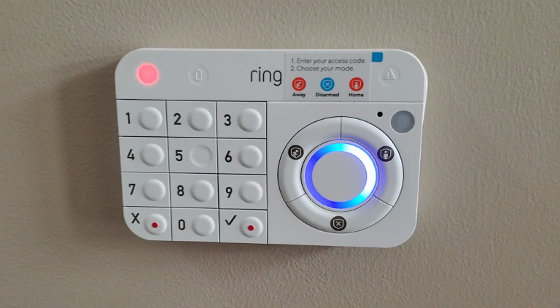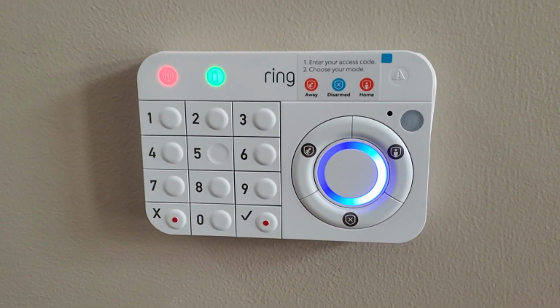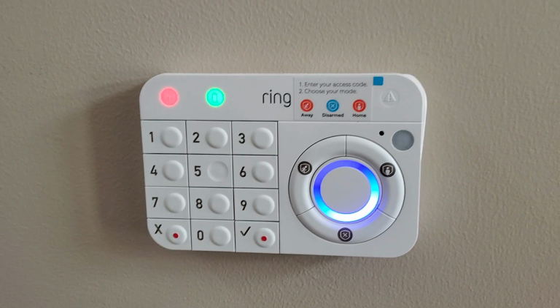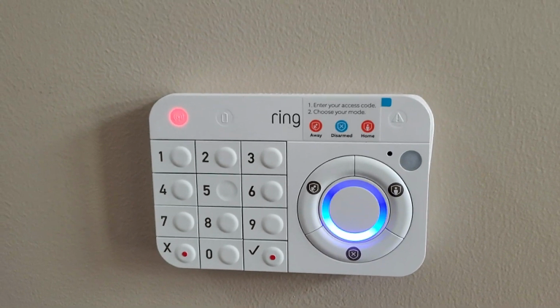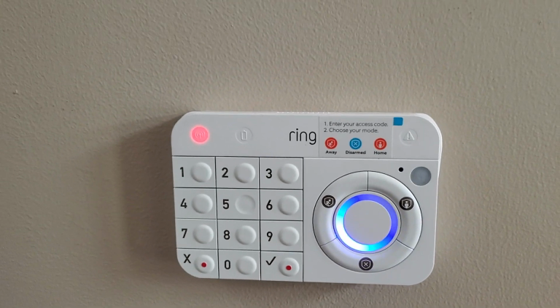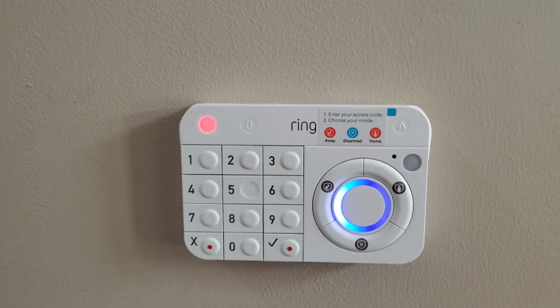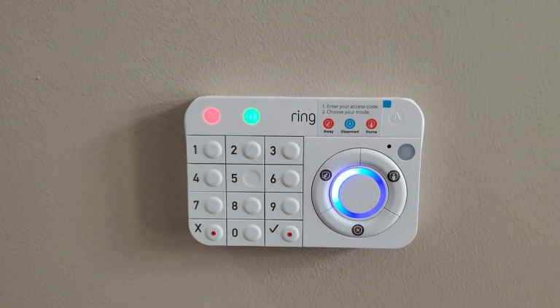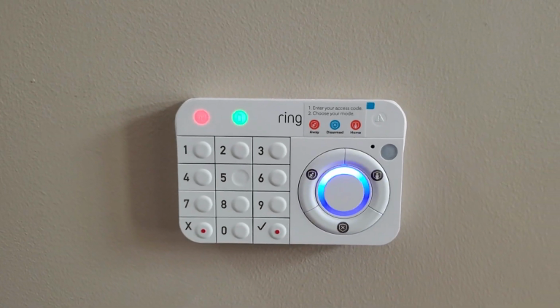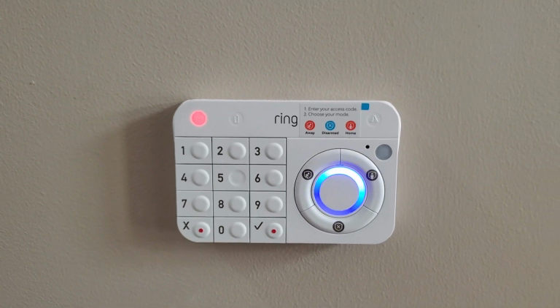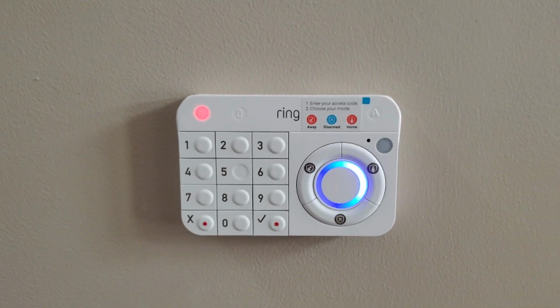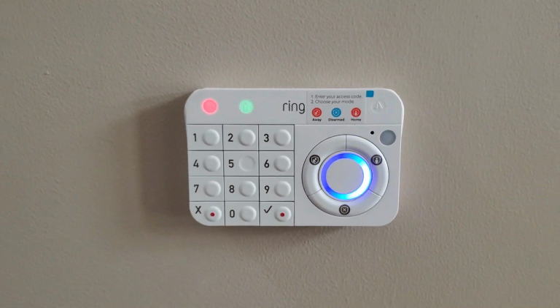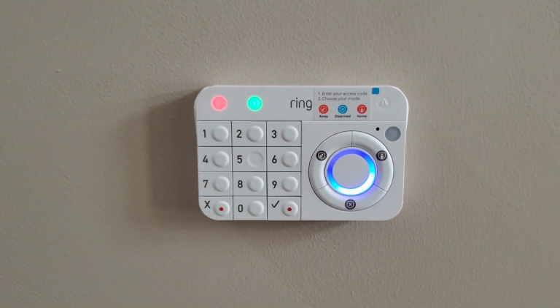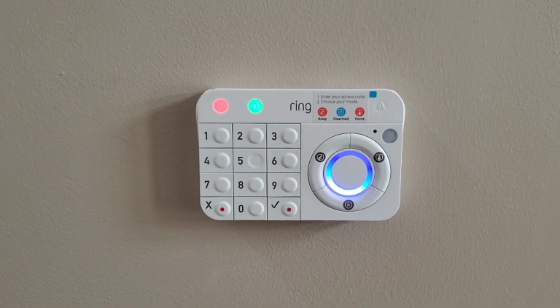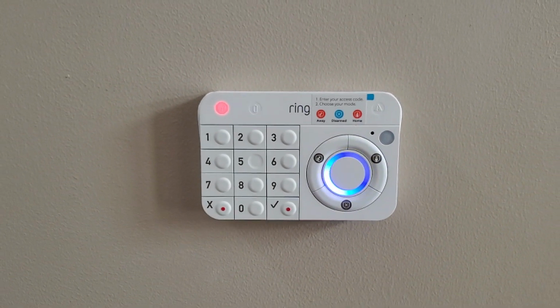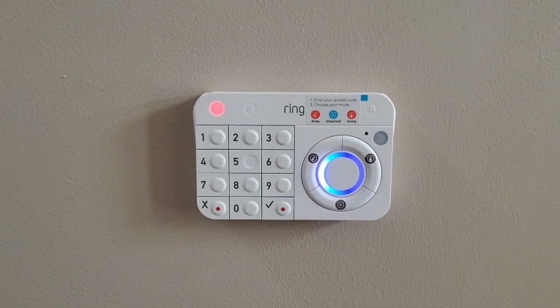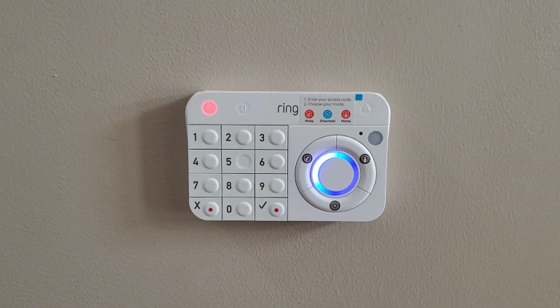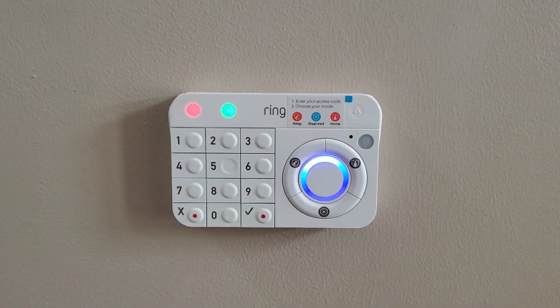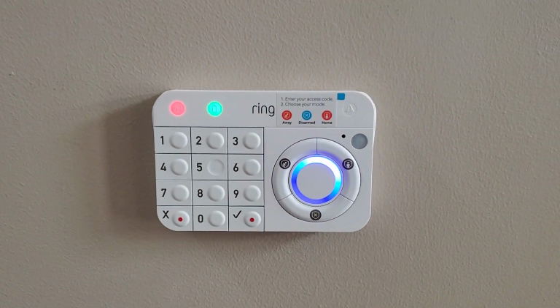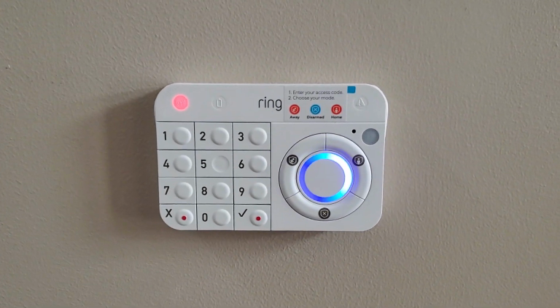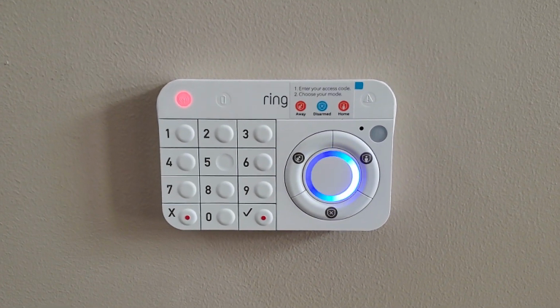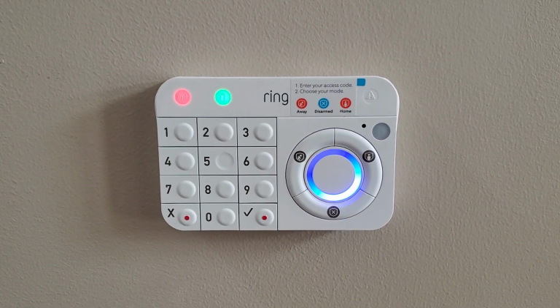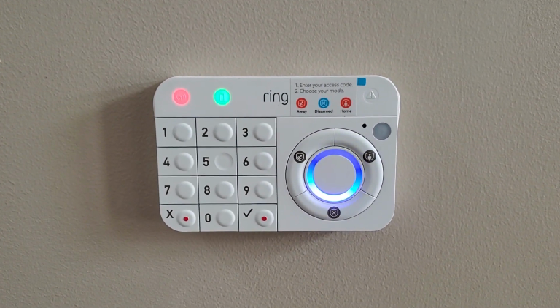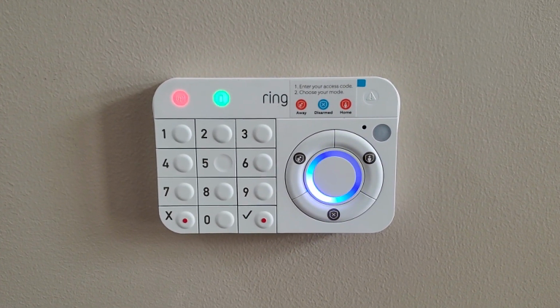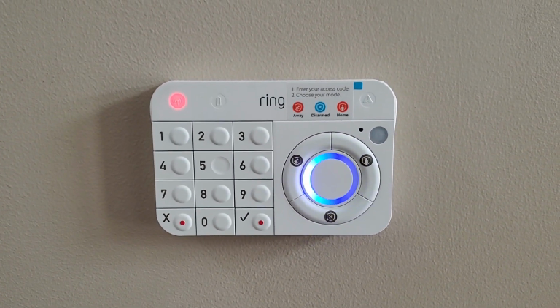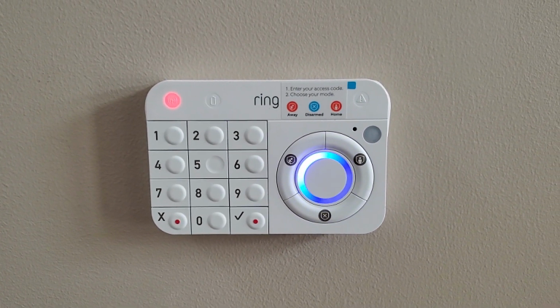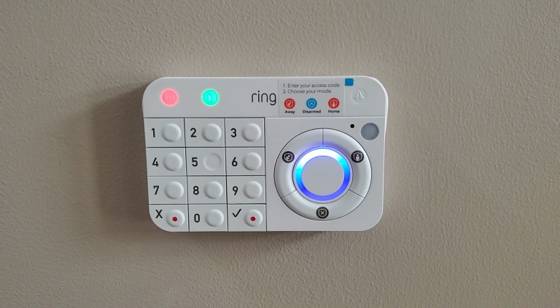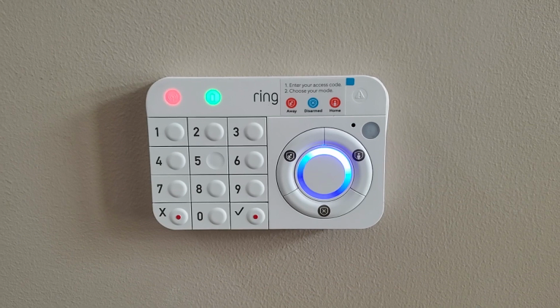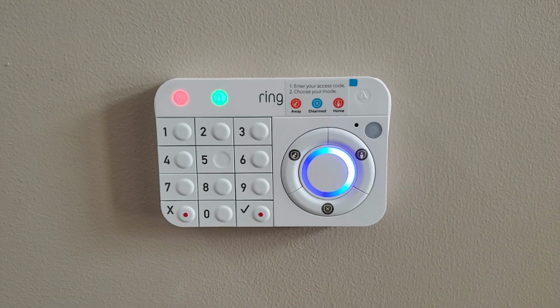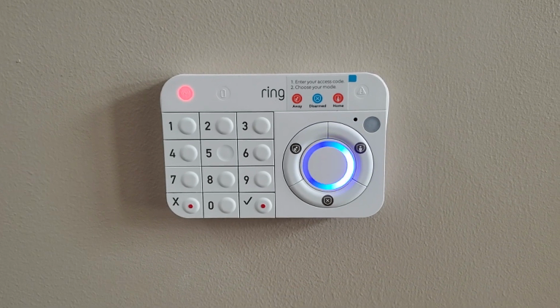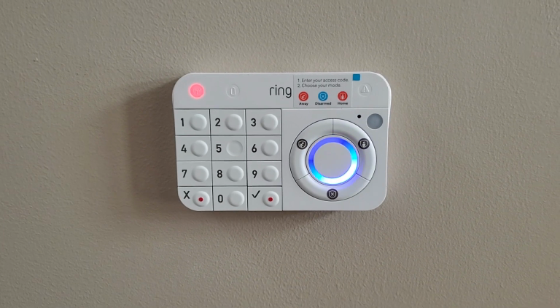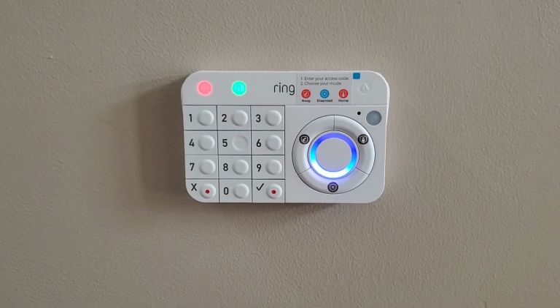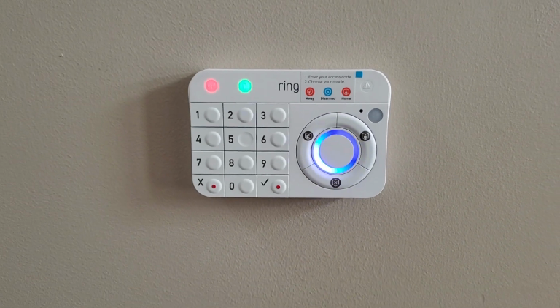I'm gonna set it up and add it to my ring alarm system. Then it's done.